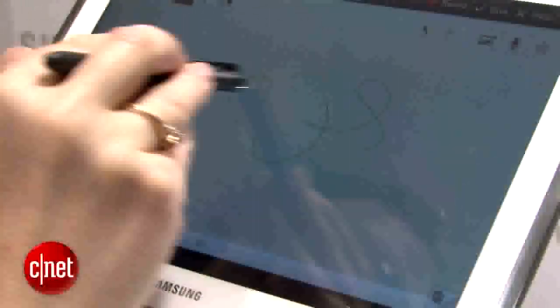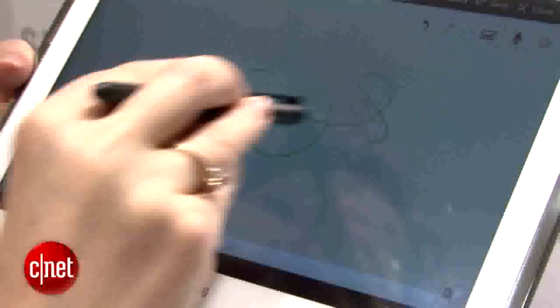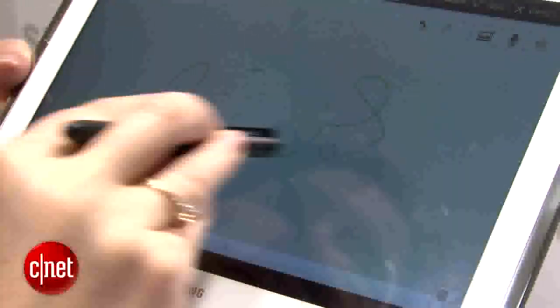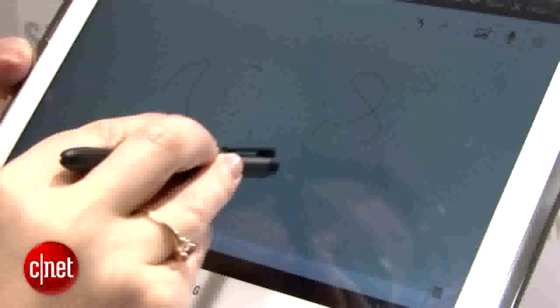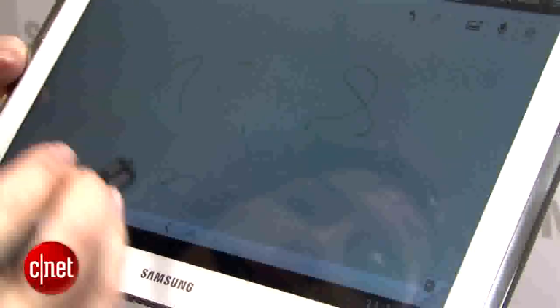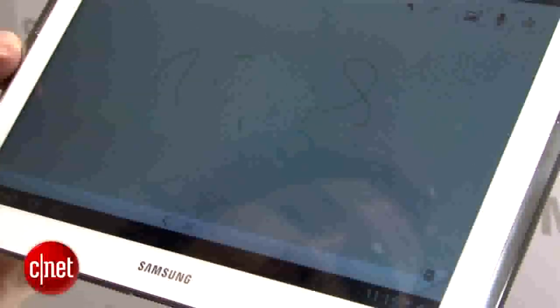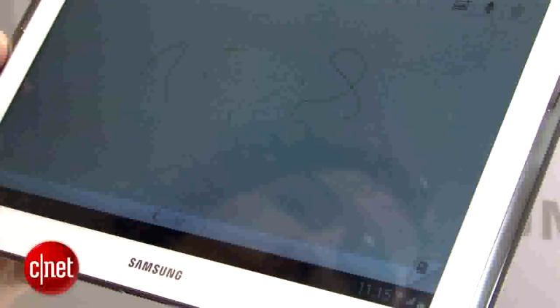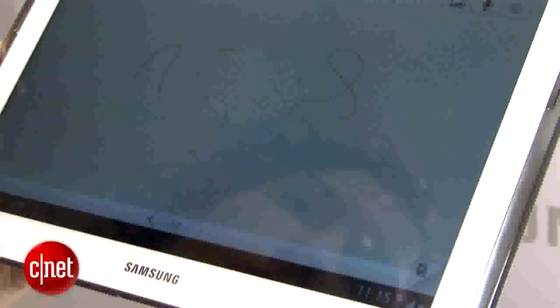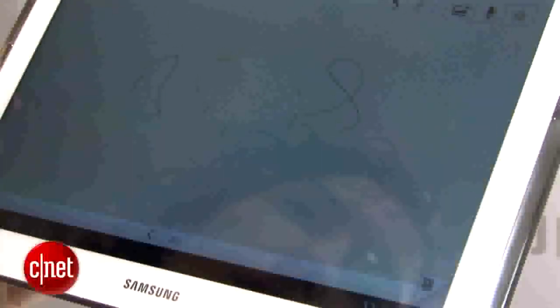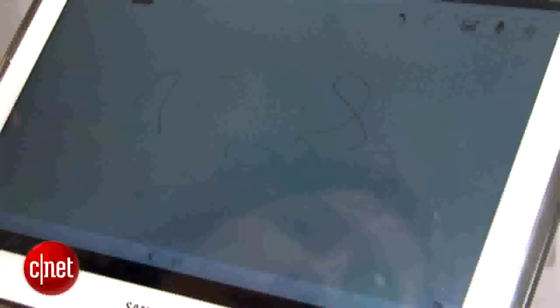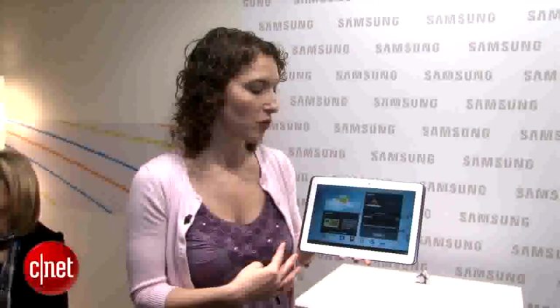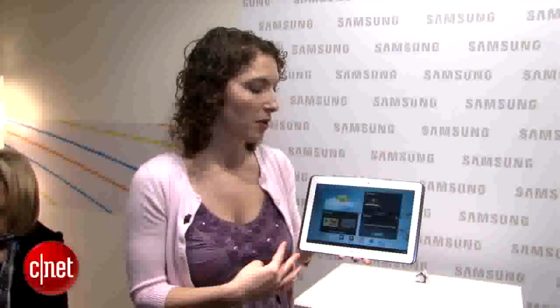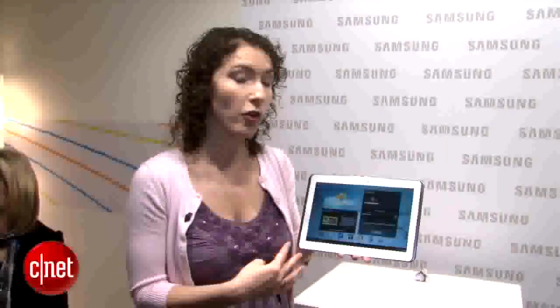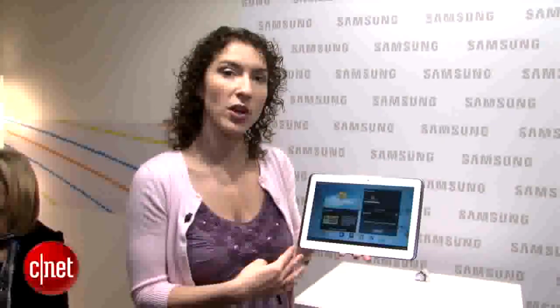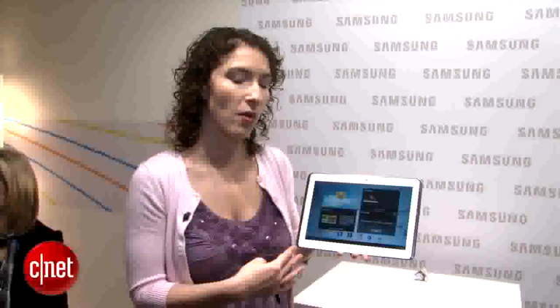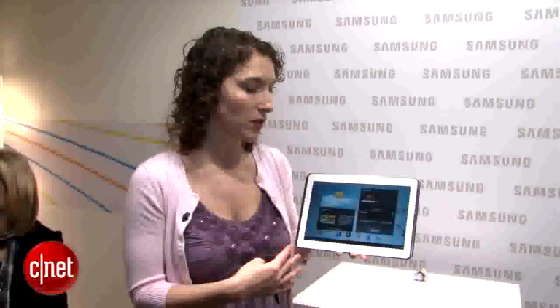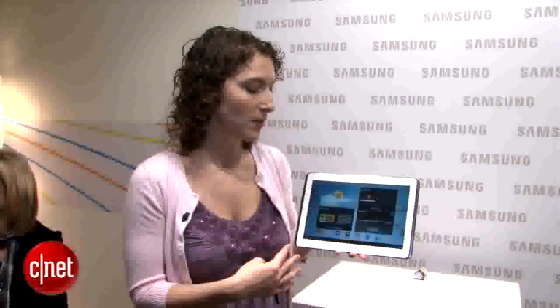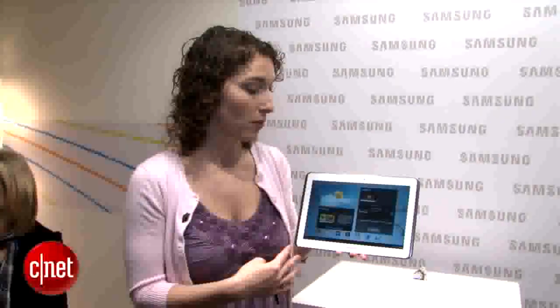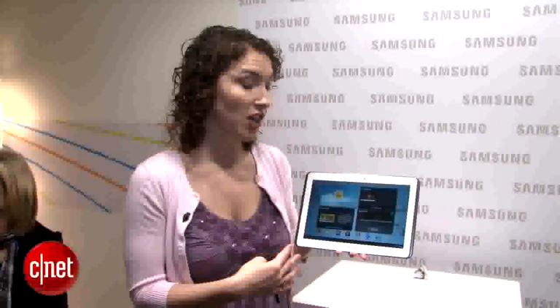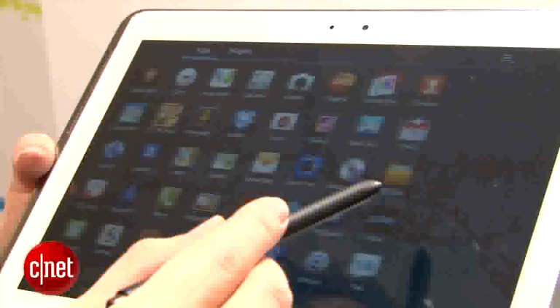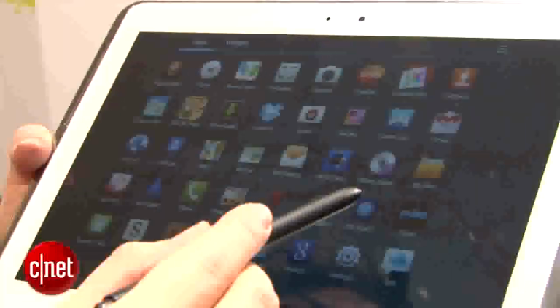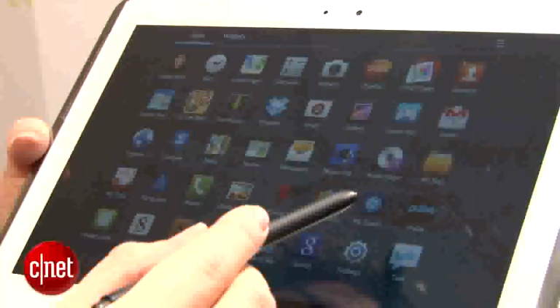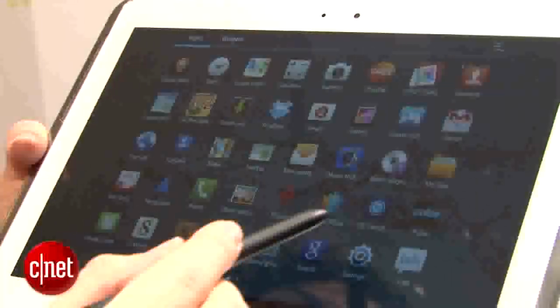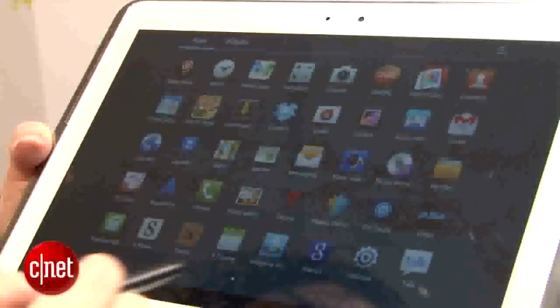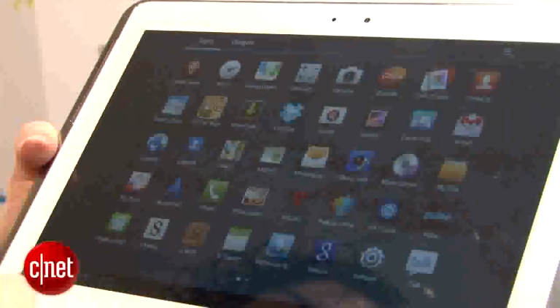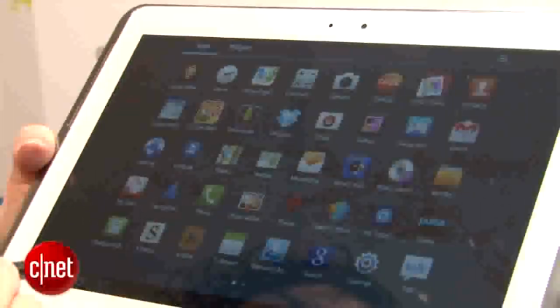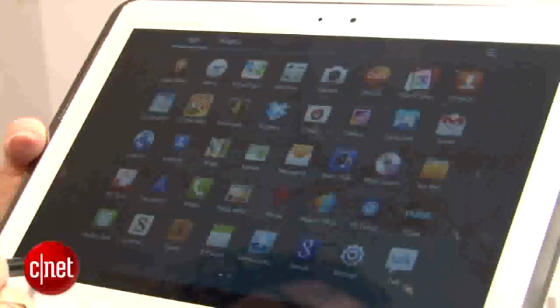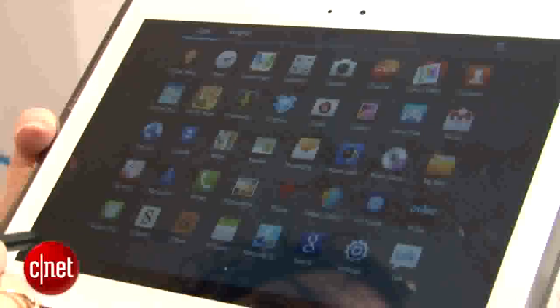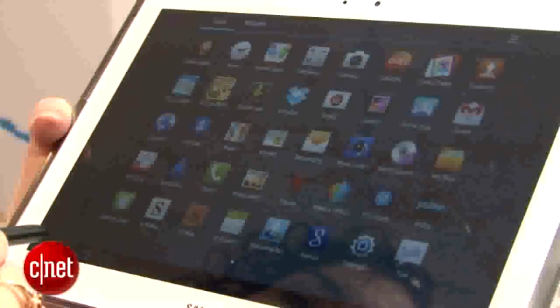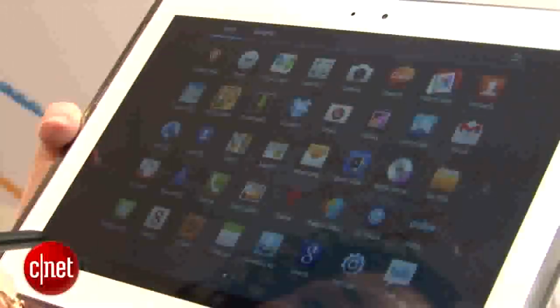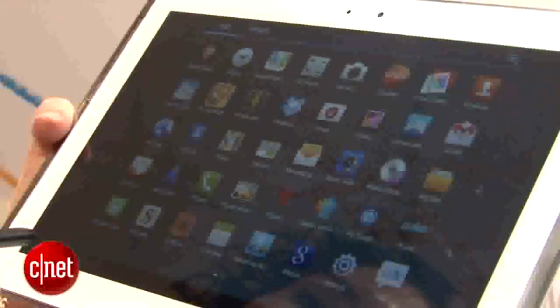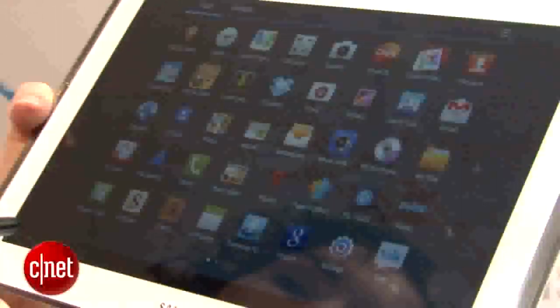The Galaxy Note 10.1 runs Android 4.0 Ice Cream Sandwich, and it has a 1.4 gigahertz dual-core processor.